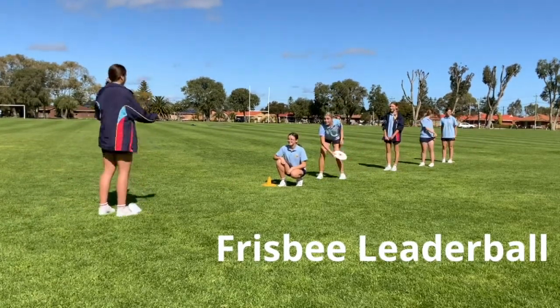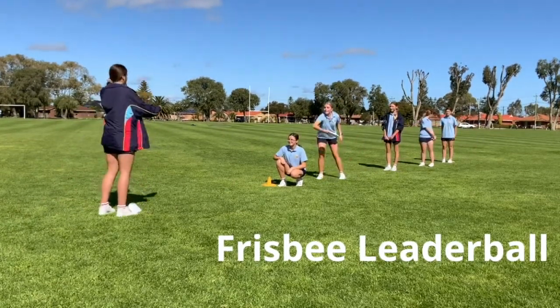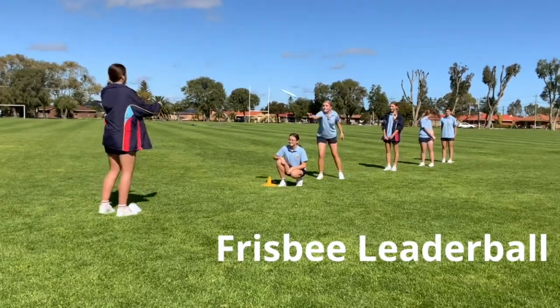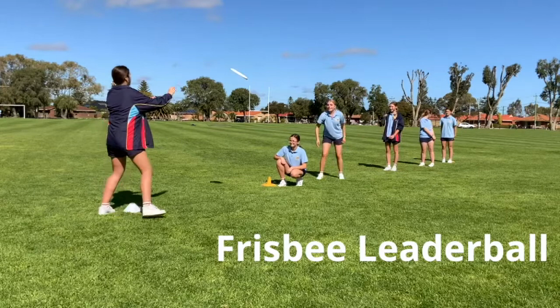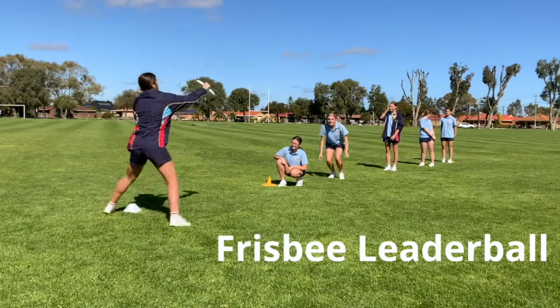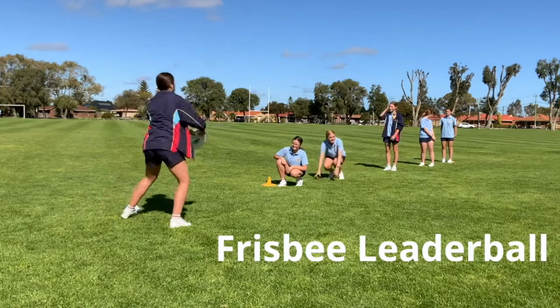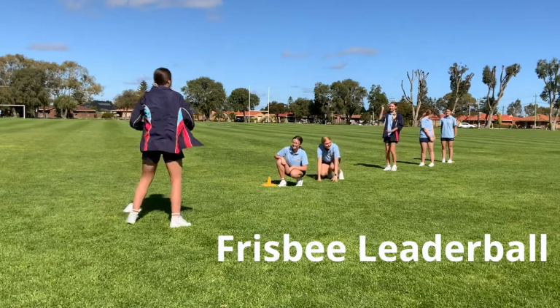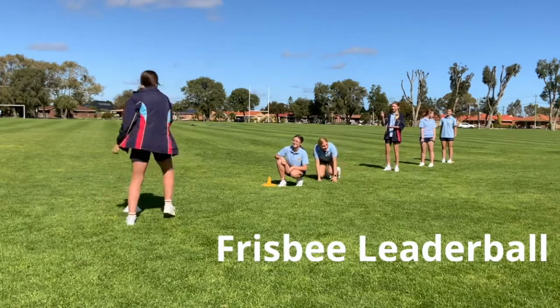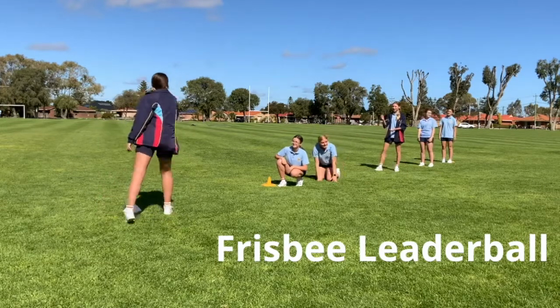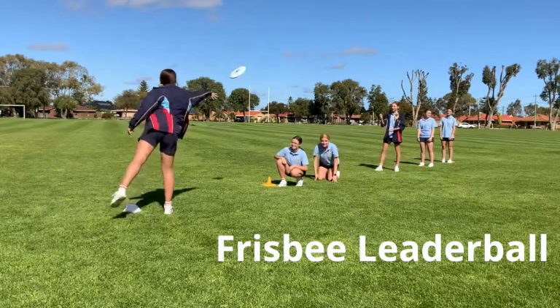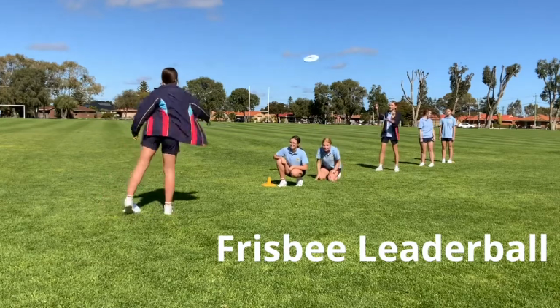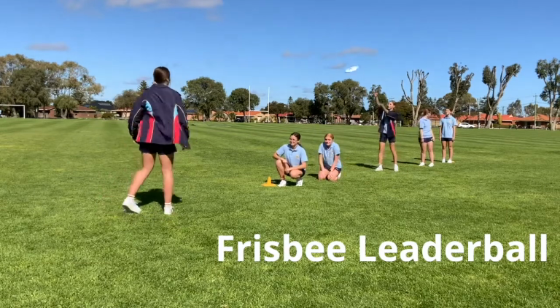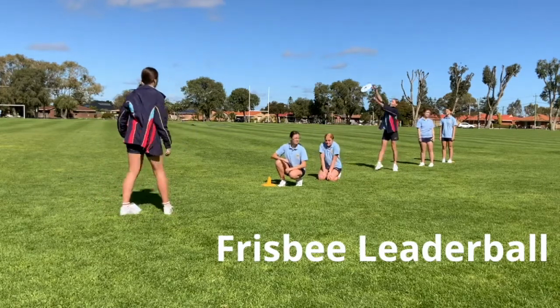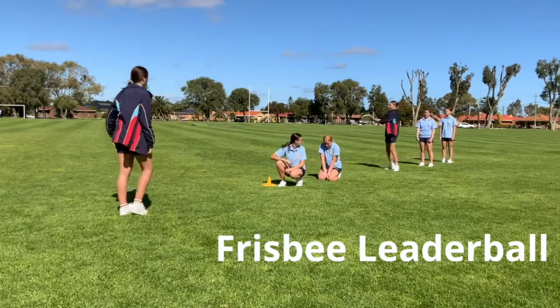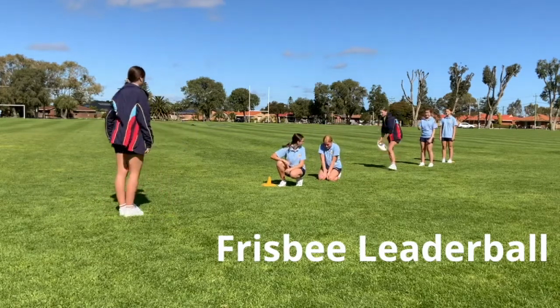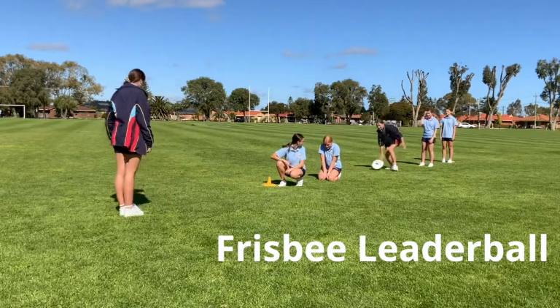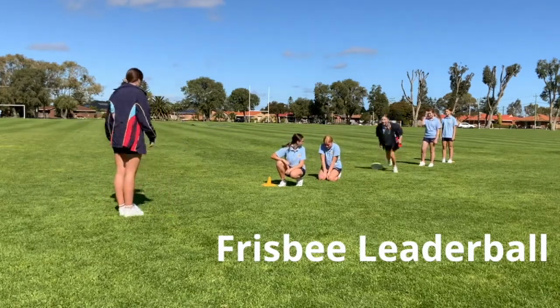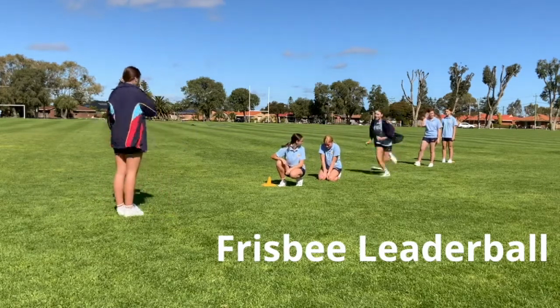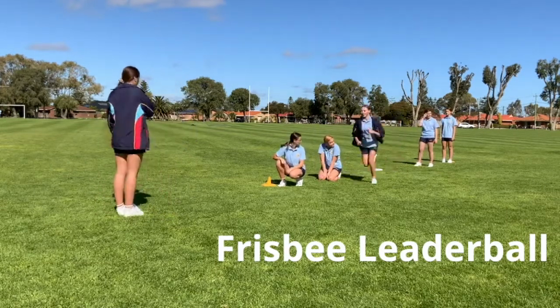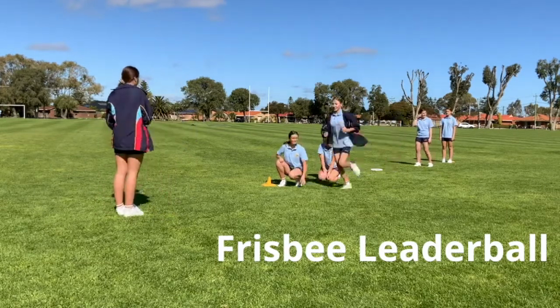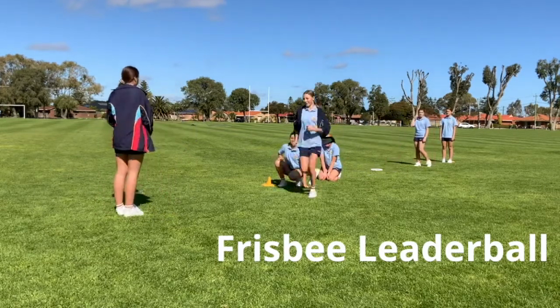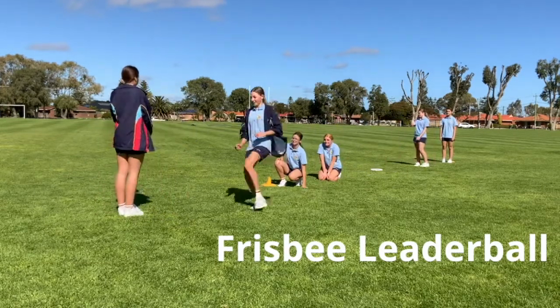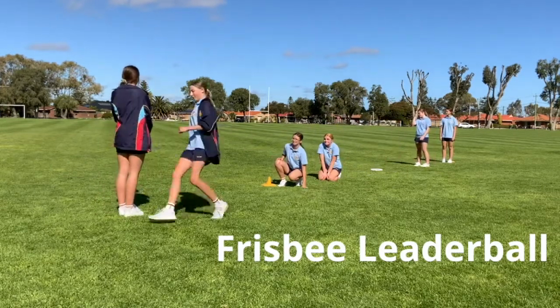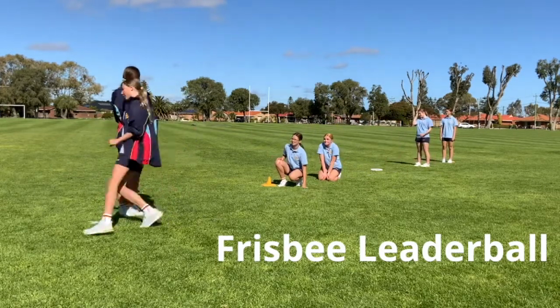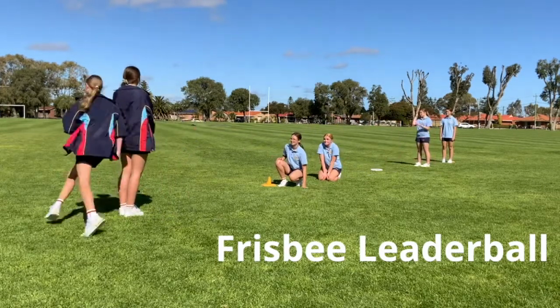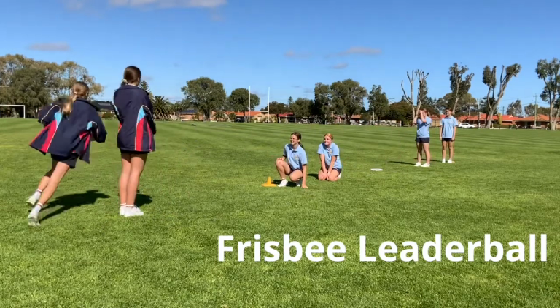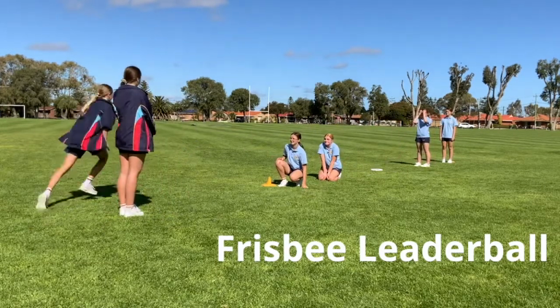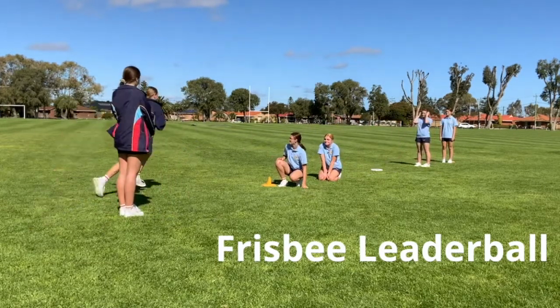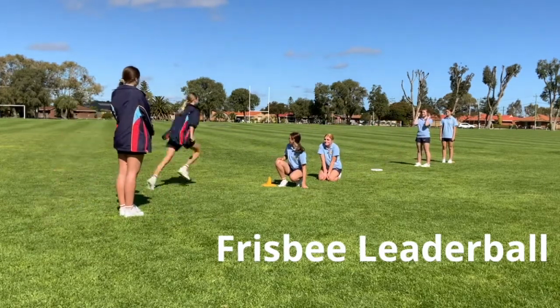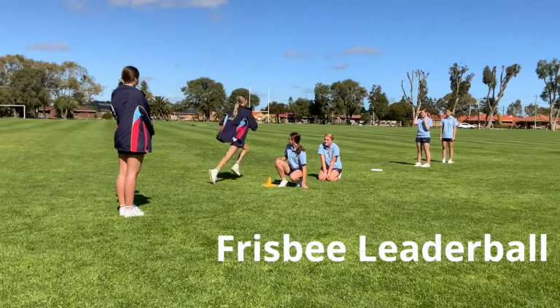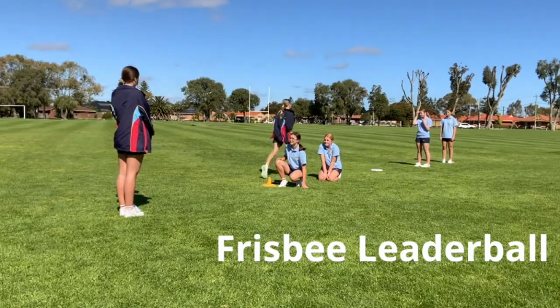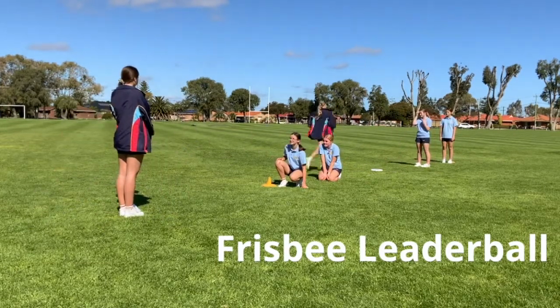Repeat until everyone has had a turn. To finish the race, the leader has to cross the finish line.